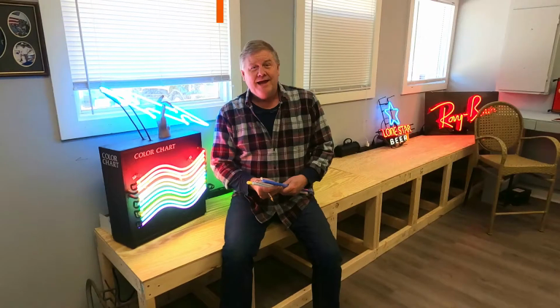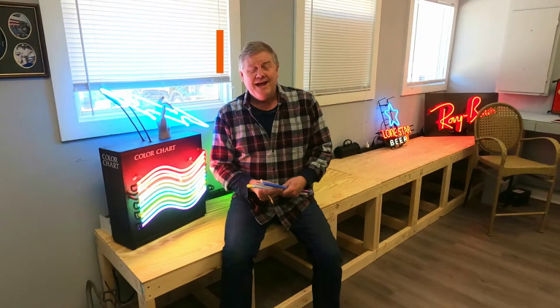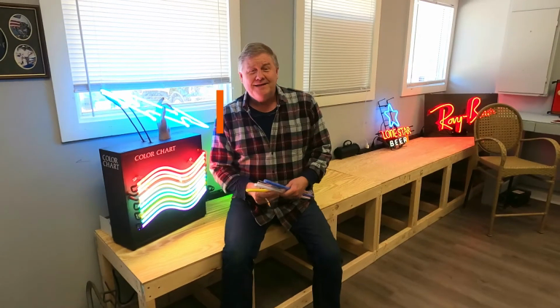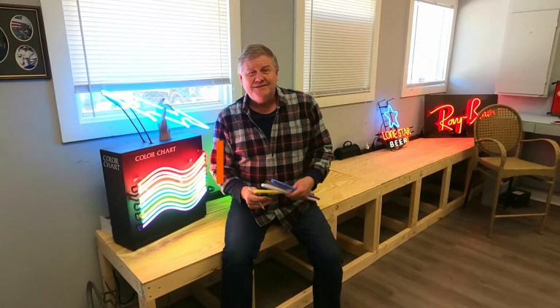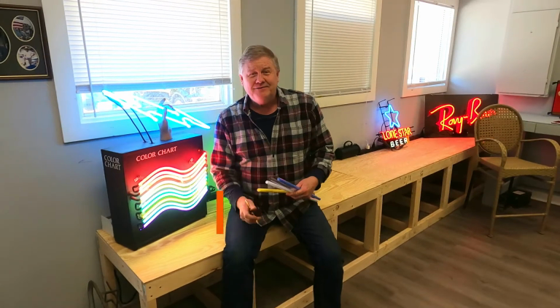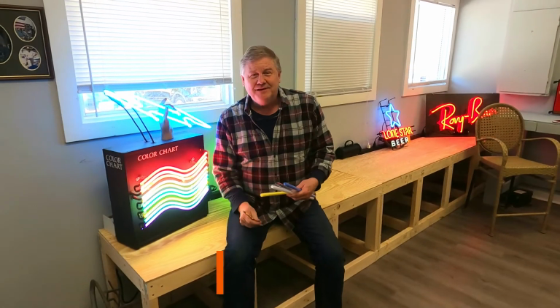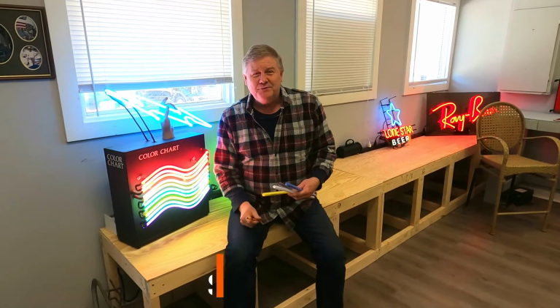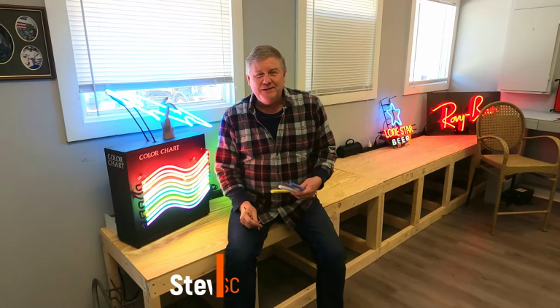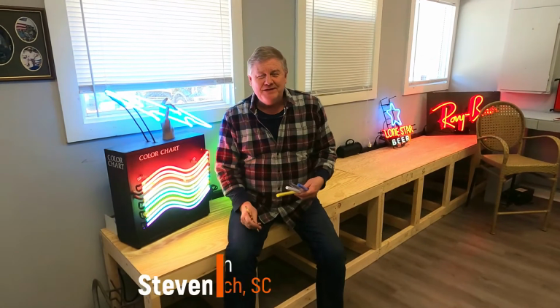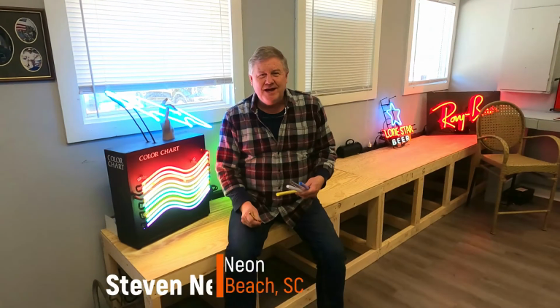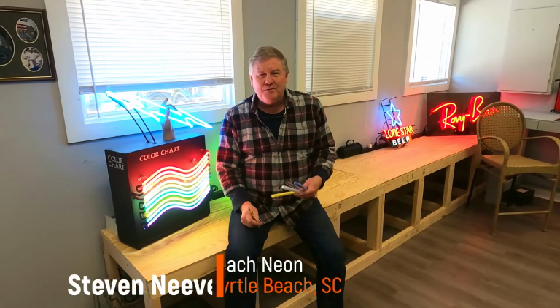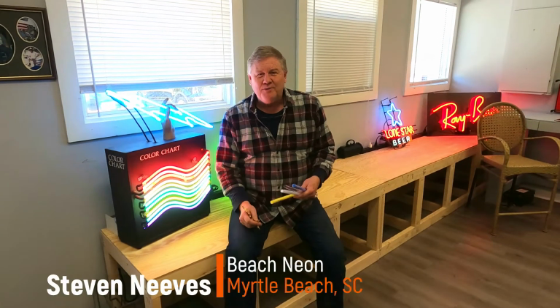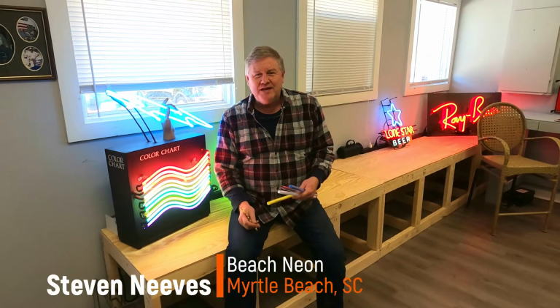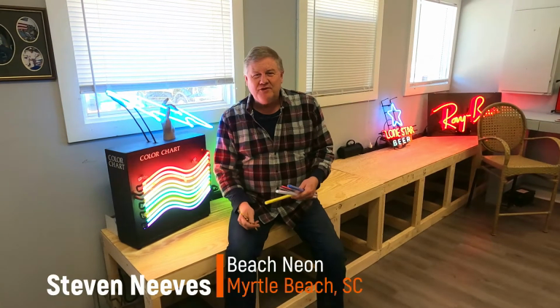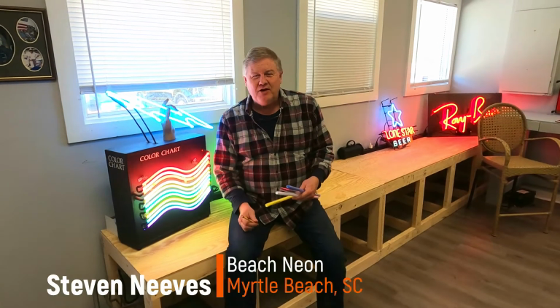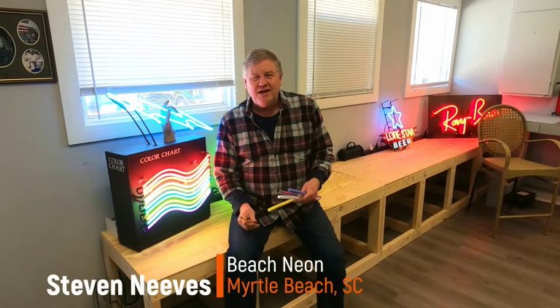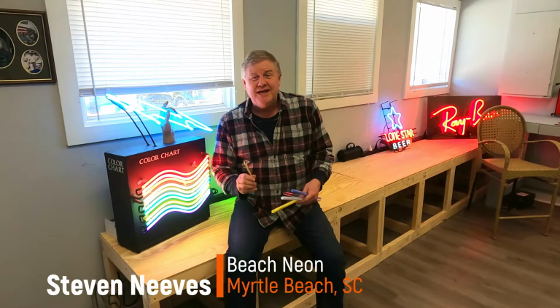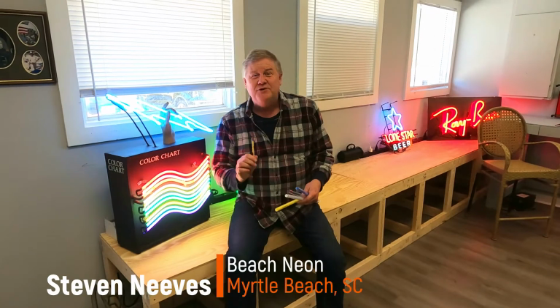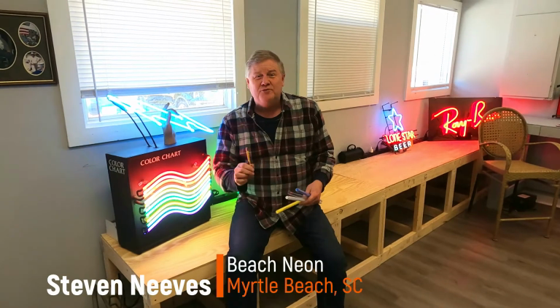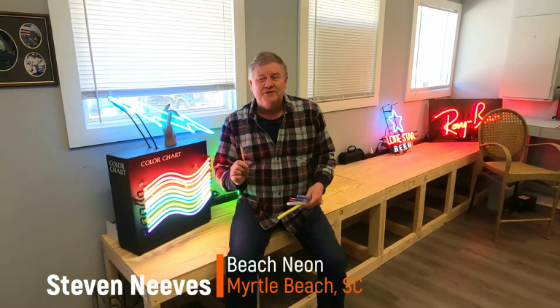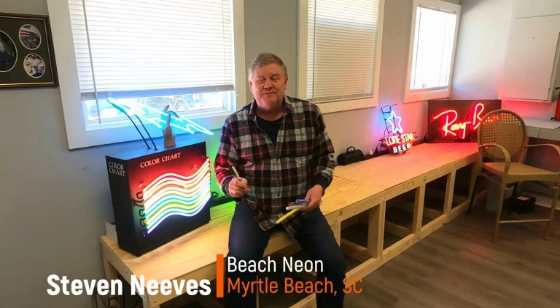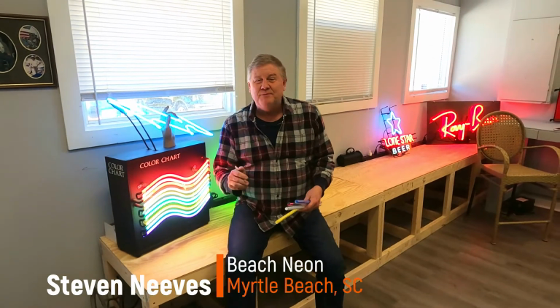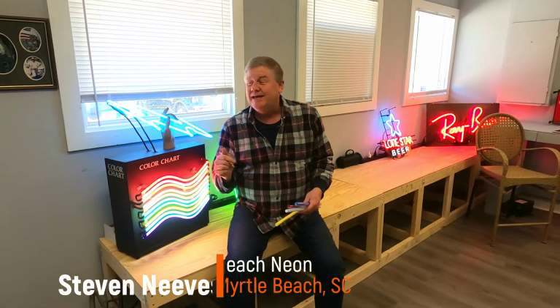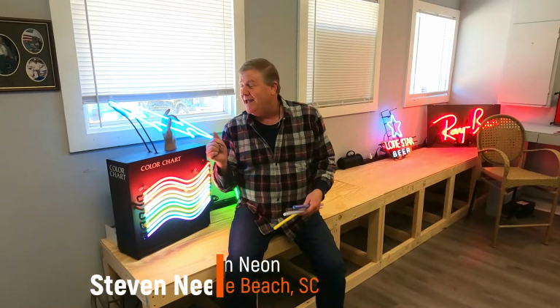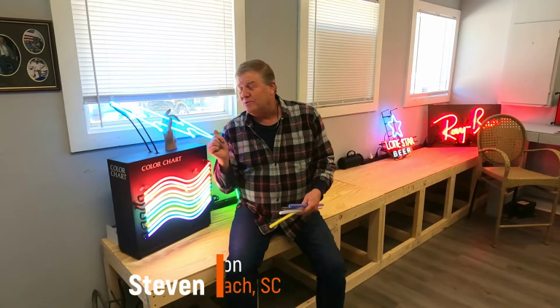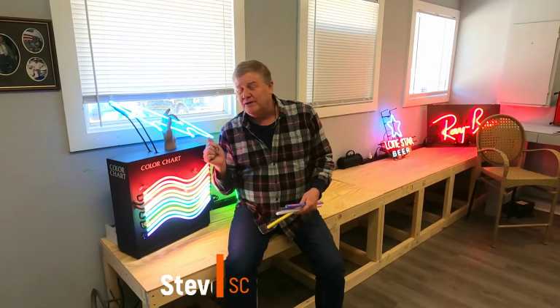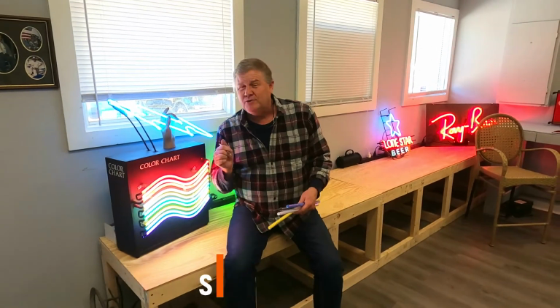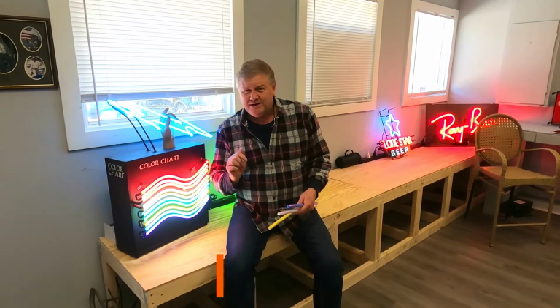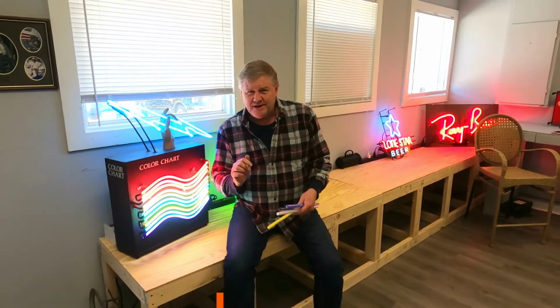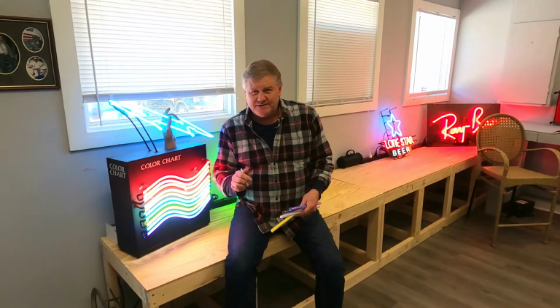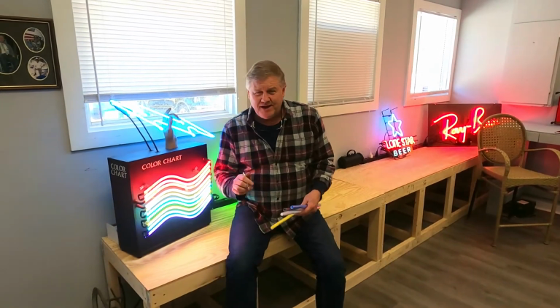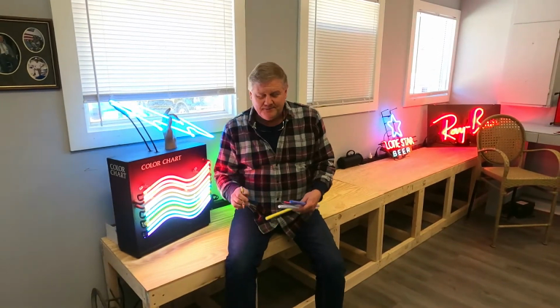Hey, it's Stephen Eves with Beach Neon in Myrtle Beach, South Carolina, taking you through the steps of making a real neon sign.